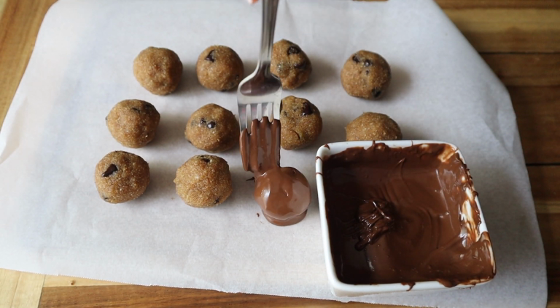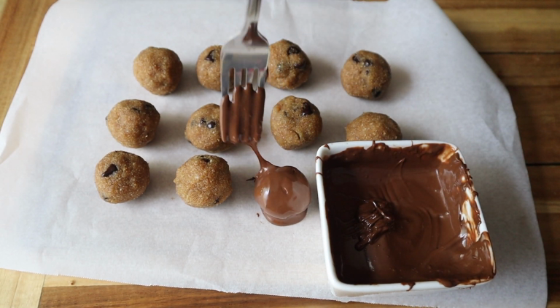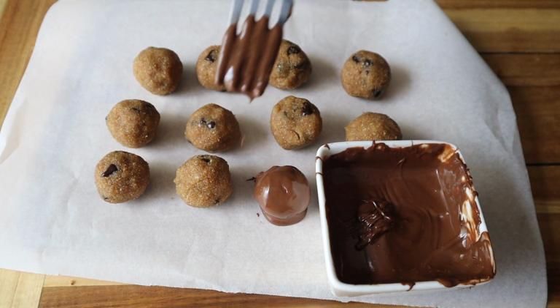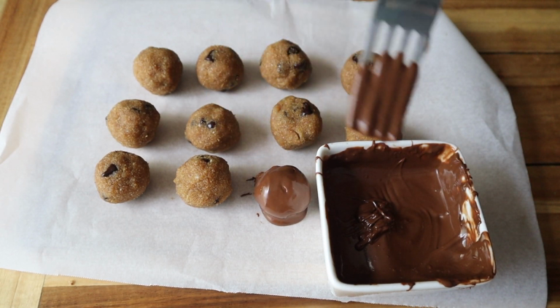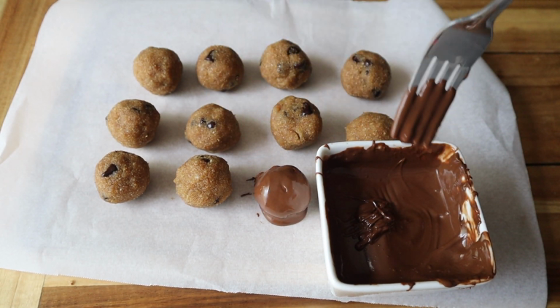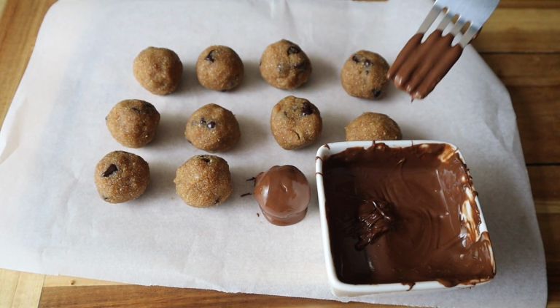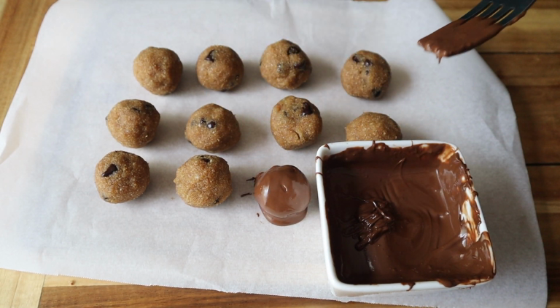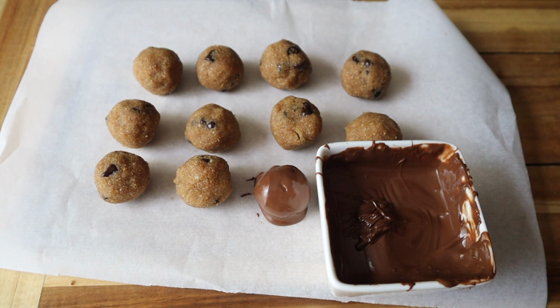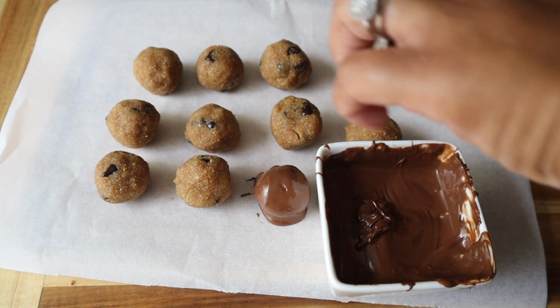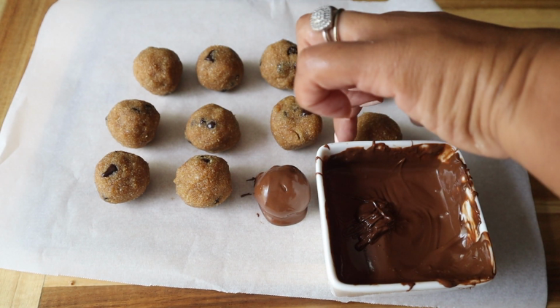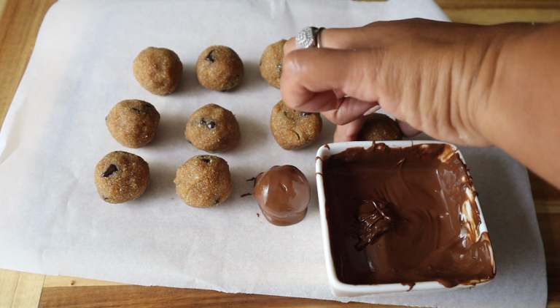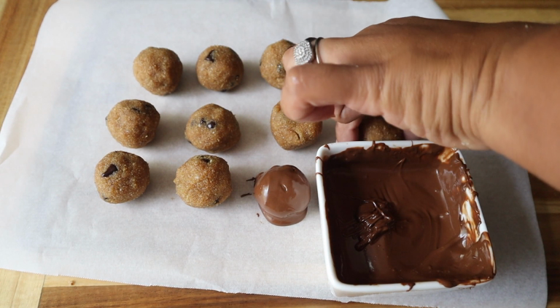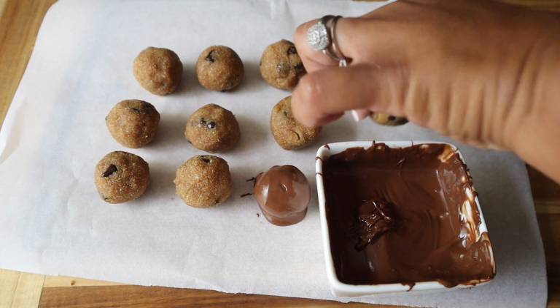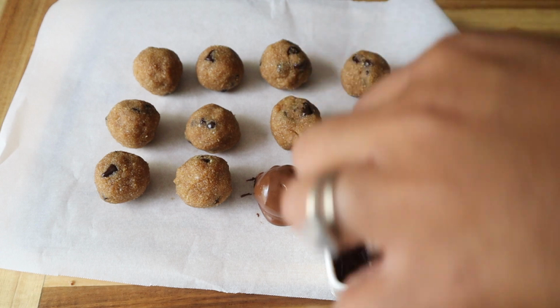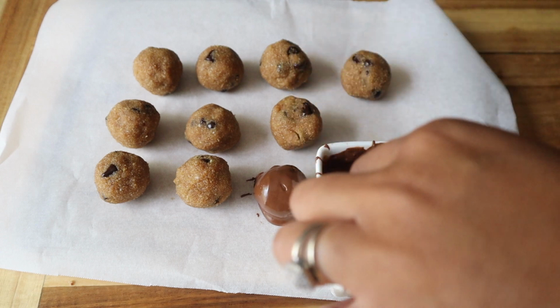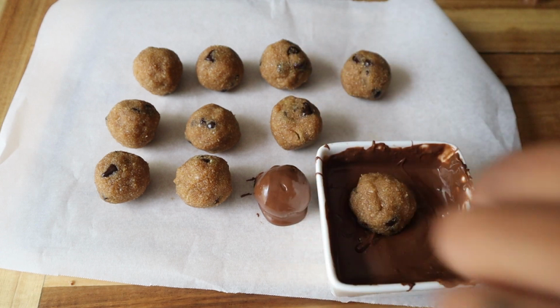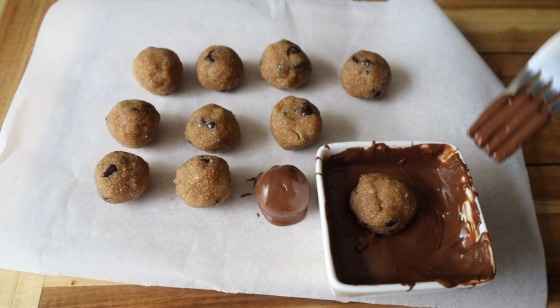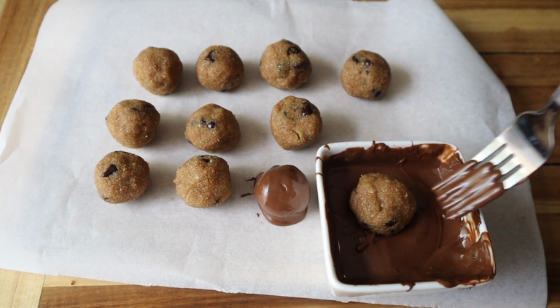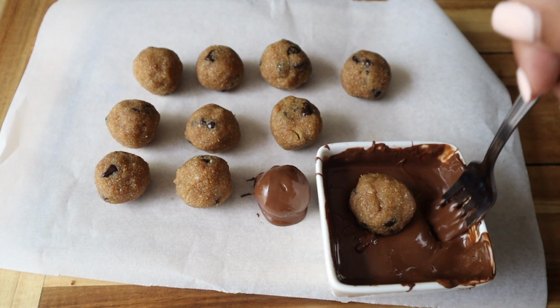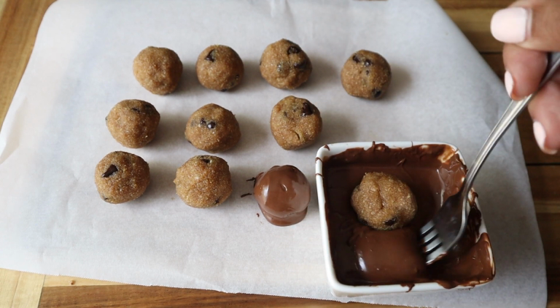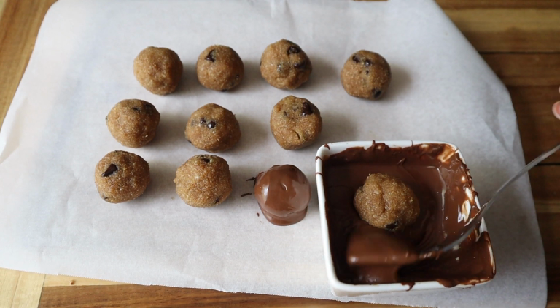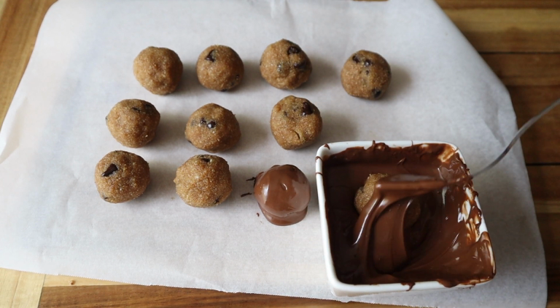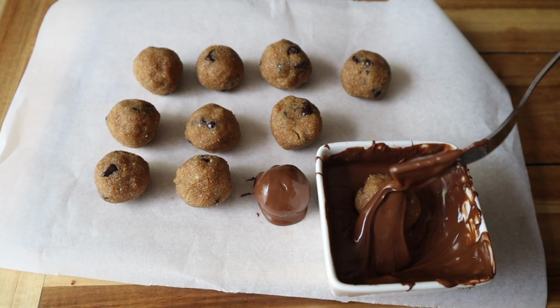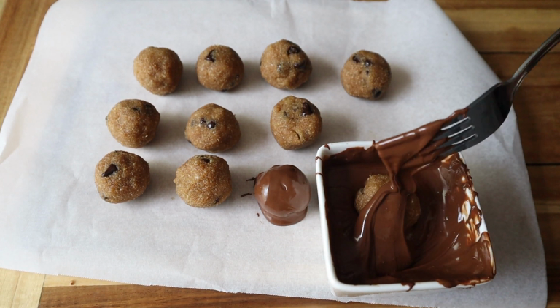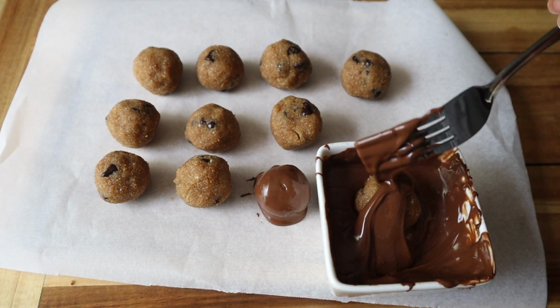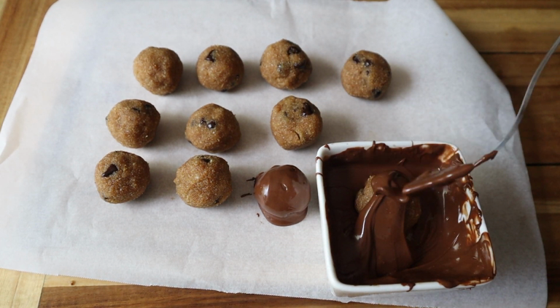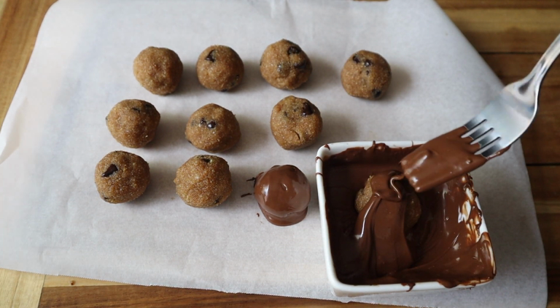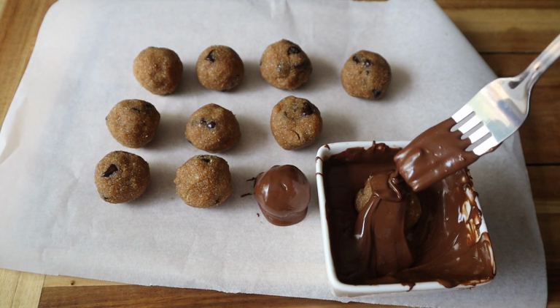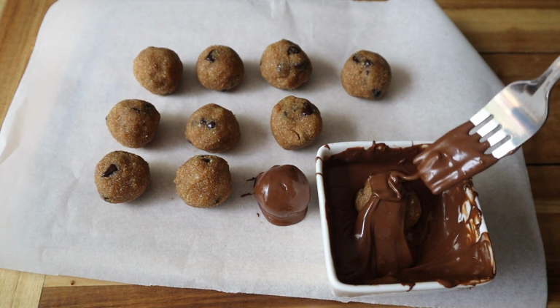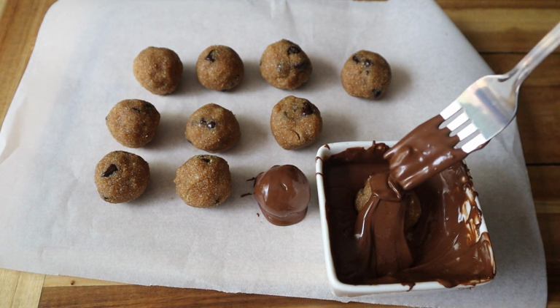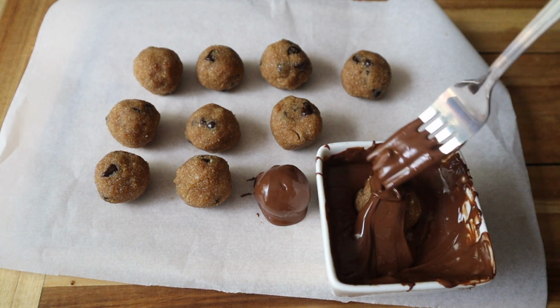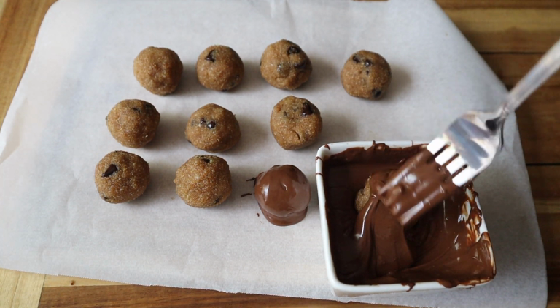So if you want to avoid that, you should probably put them into the freezer after you roll them and before you dip them.